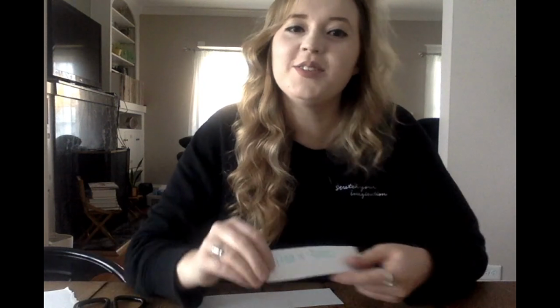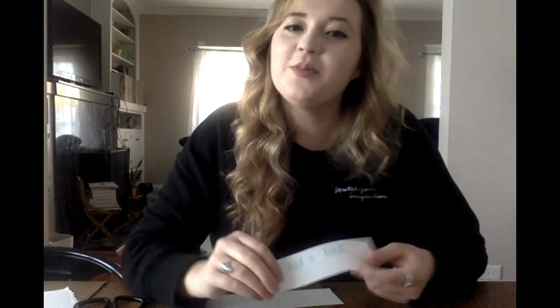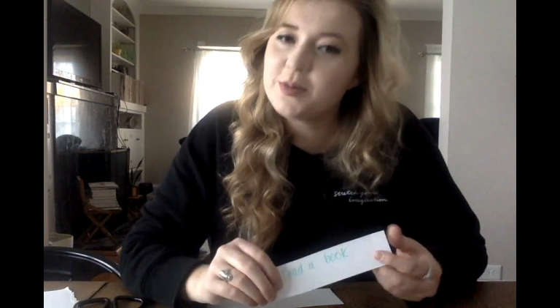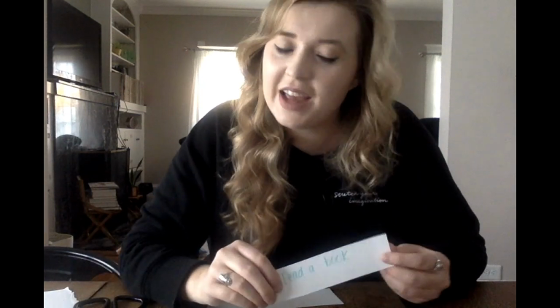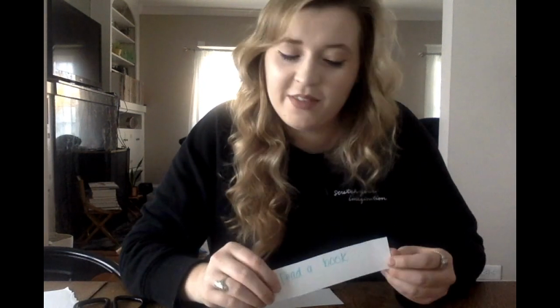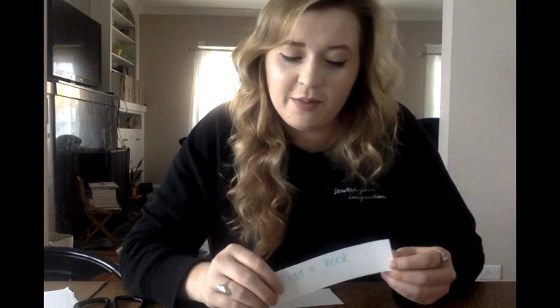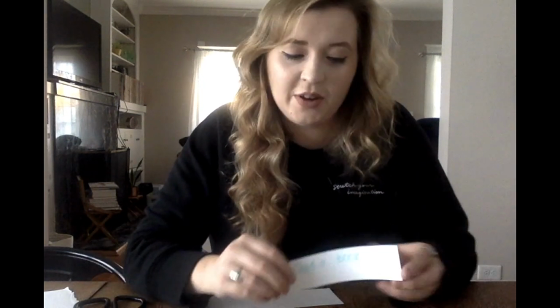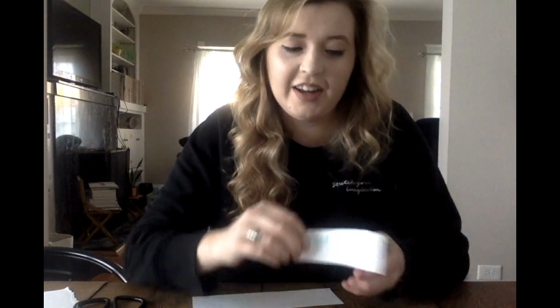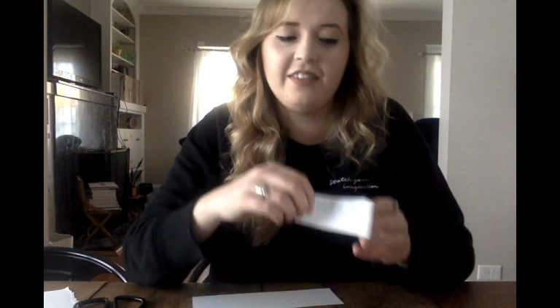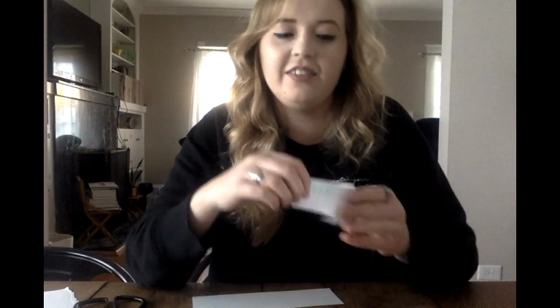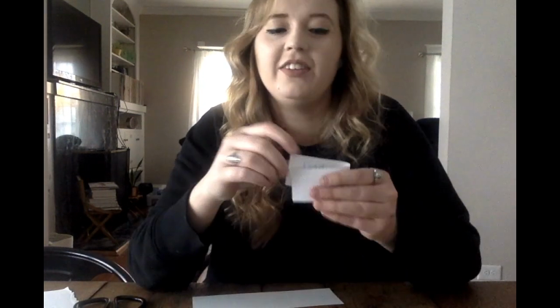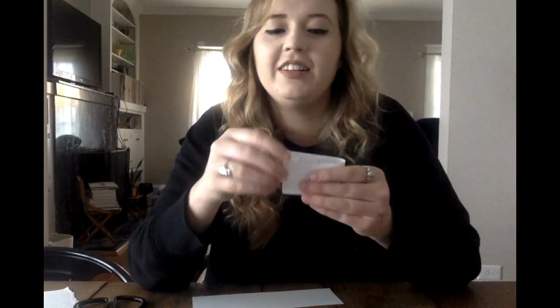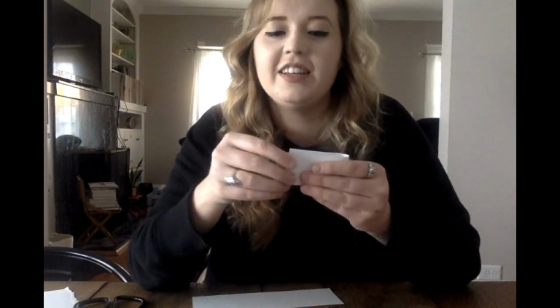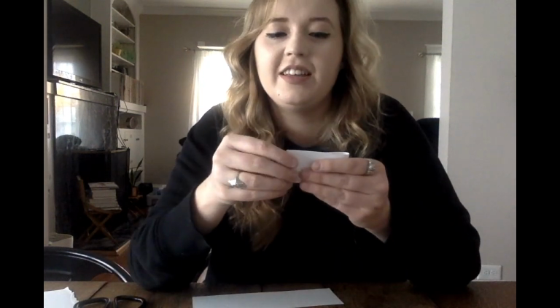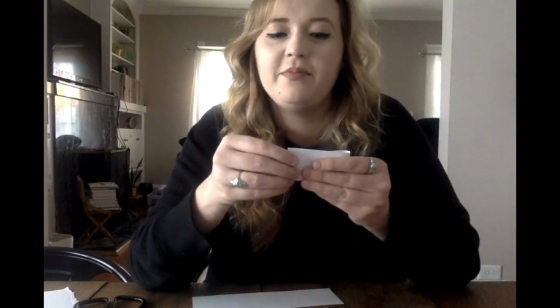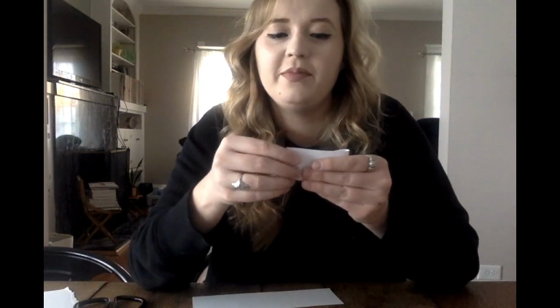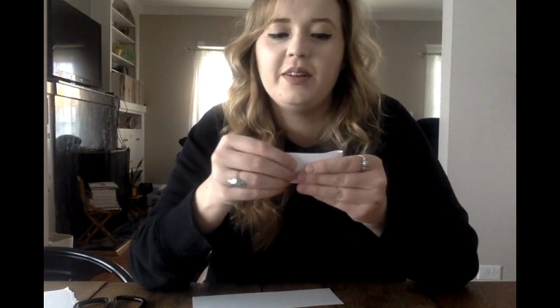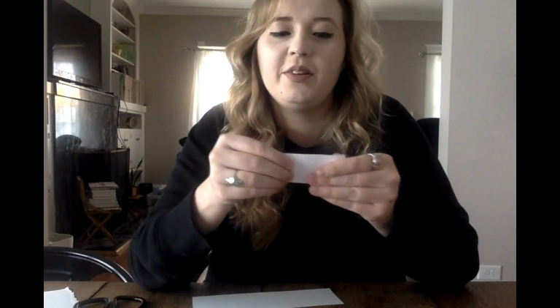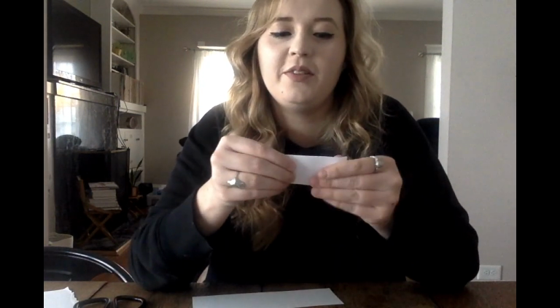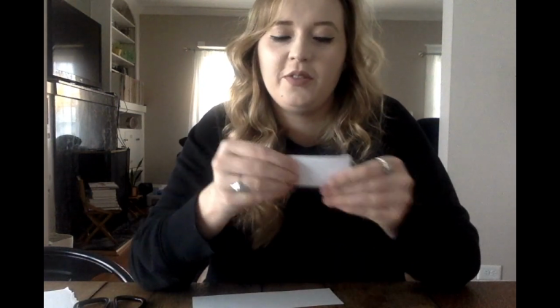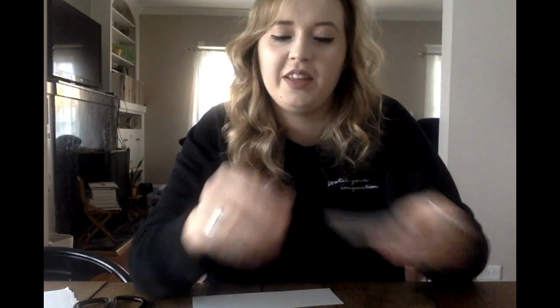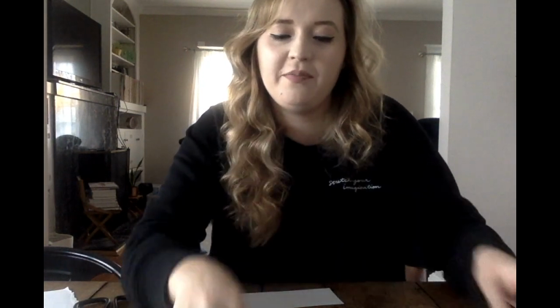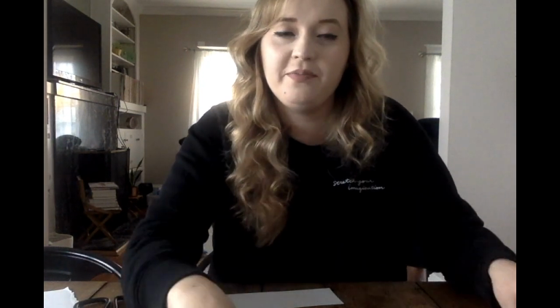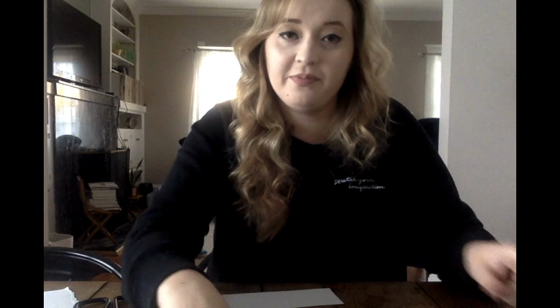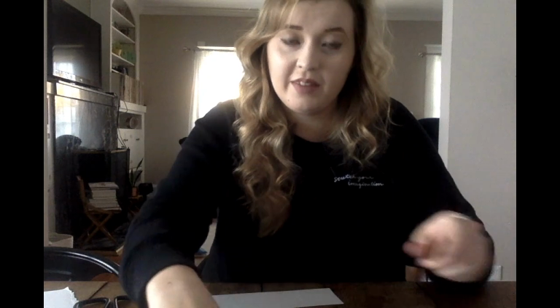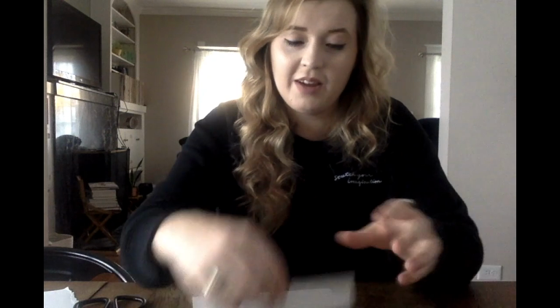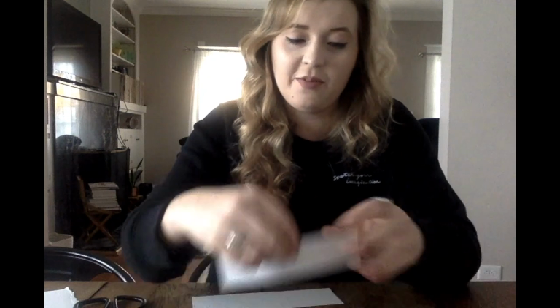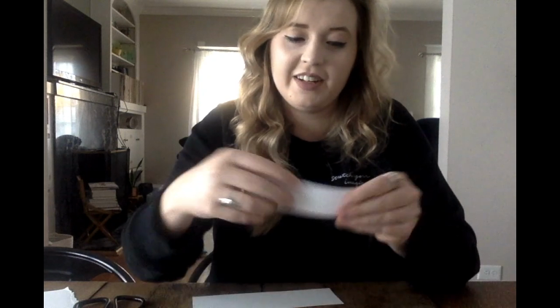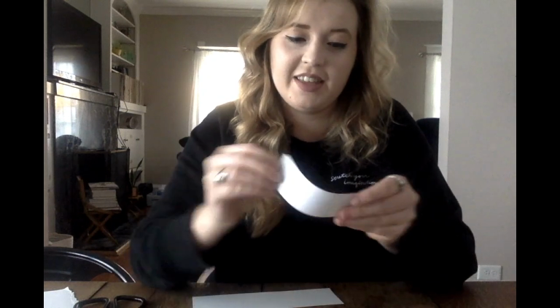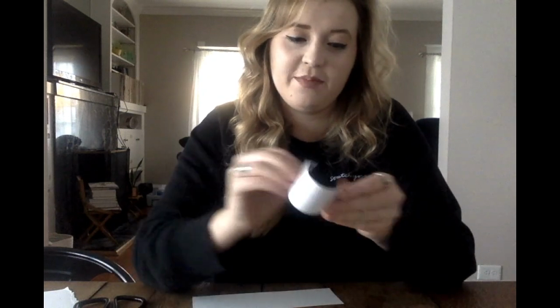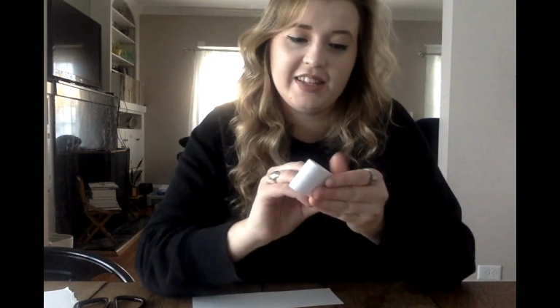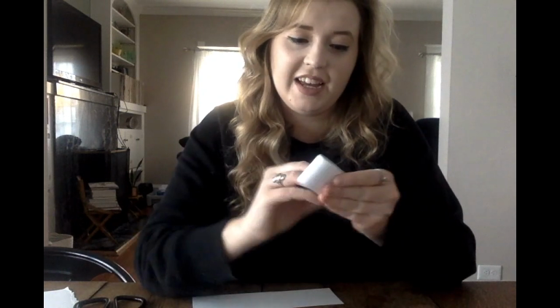Once we have them all cut out, we're going to take them and fold them and set them aside.